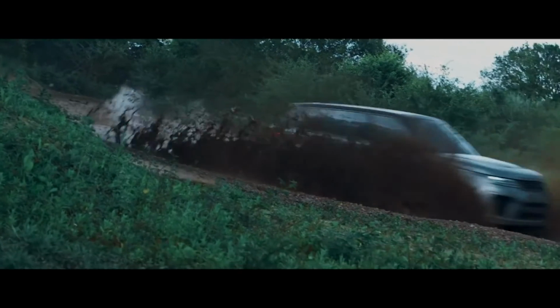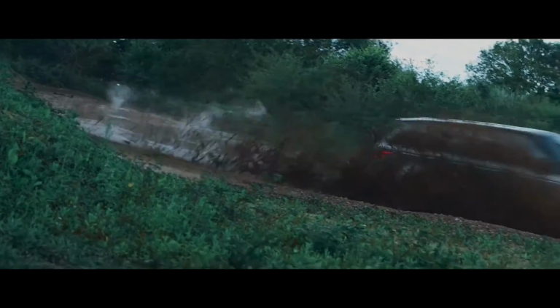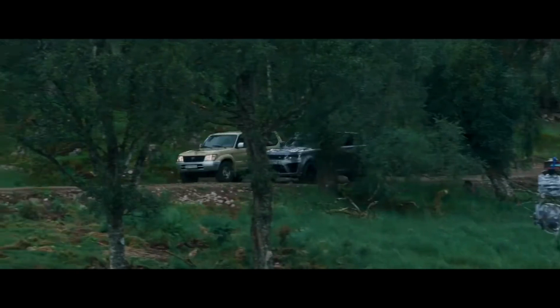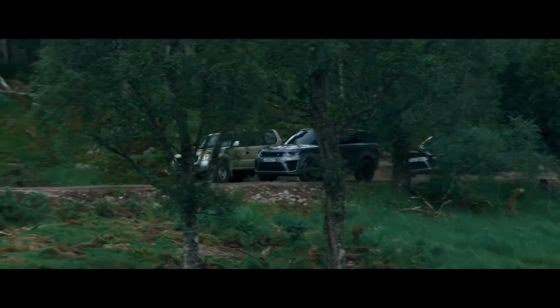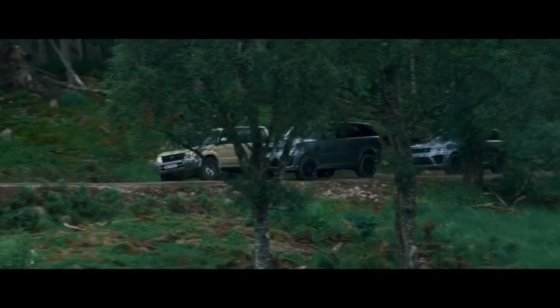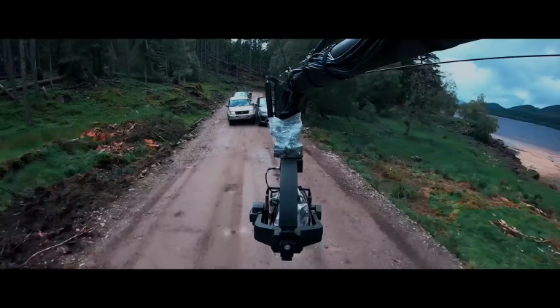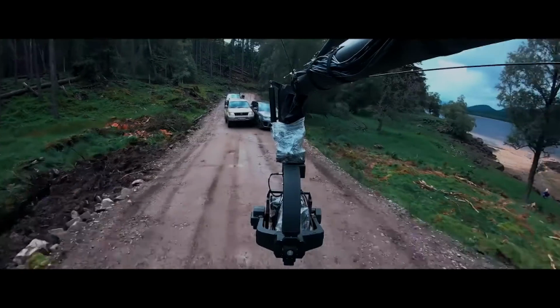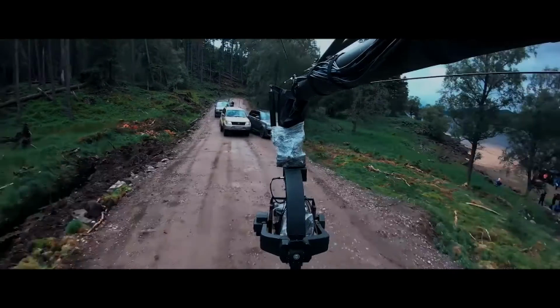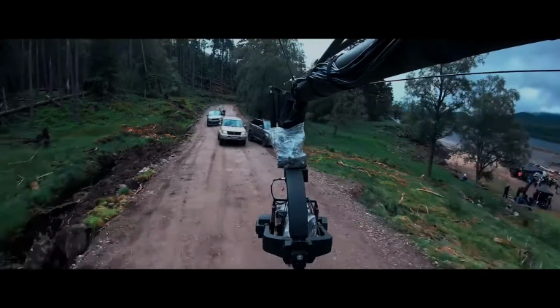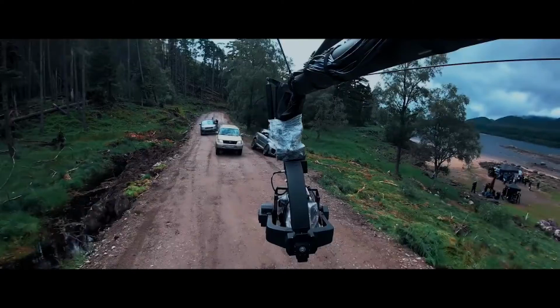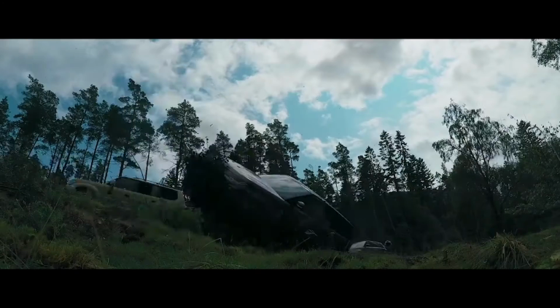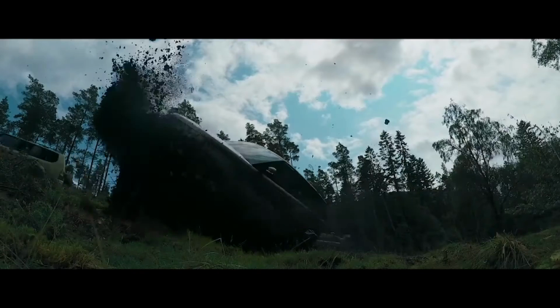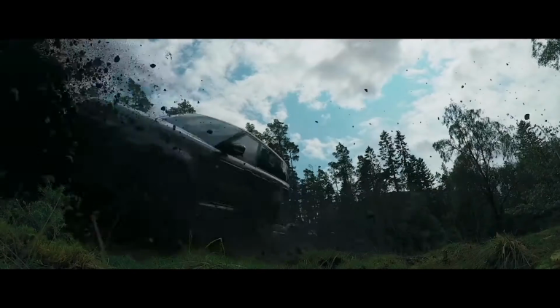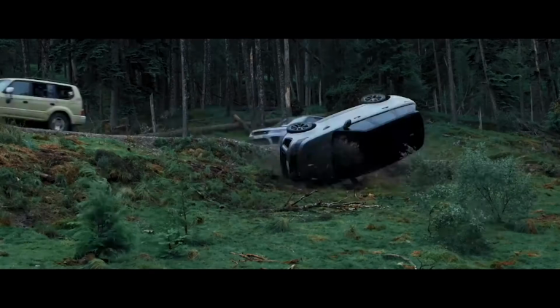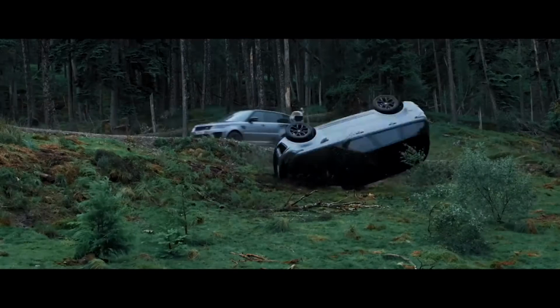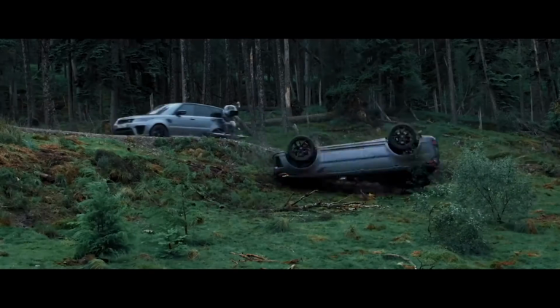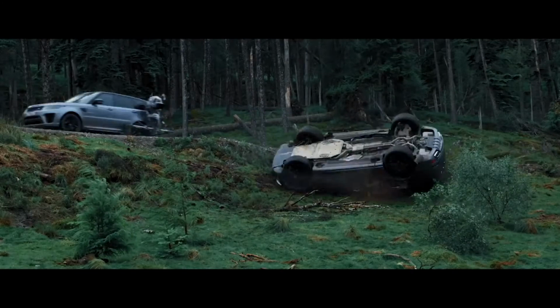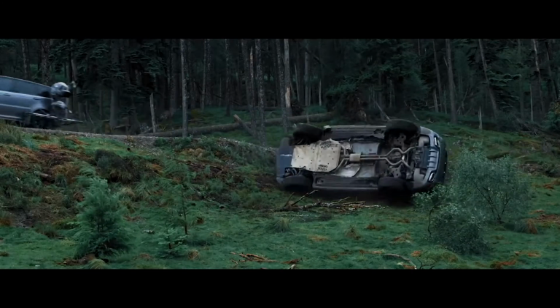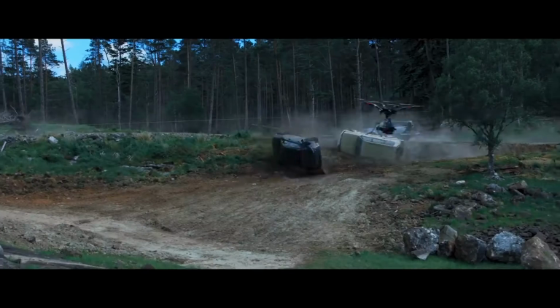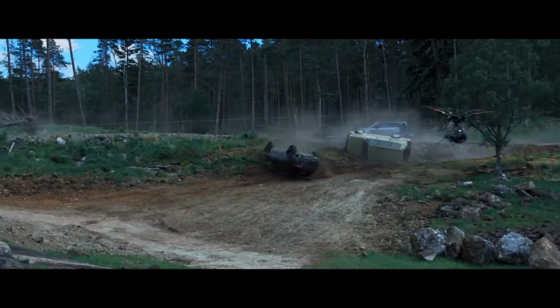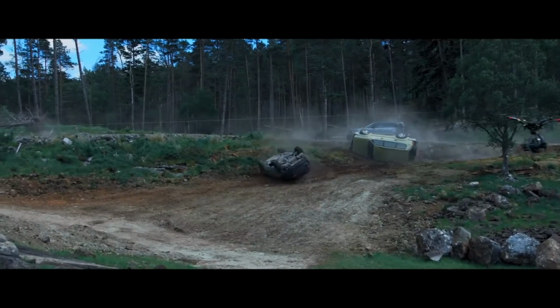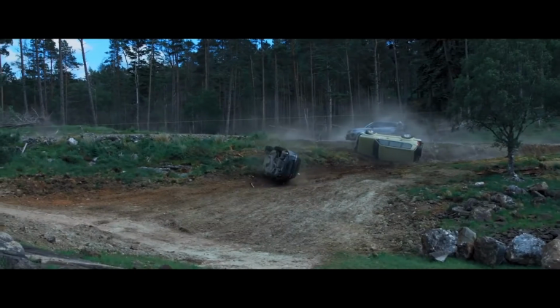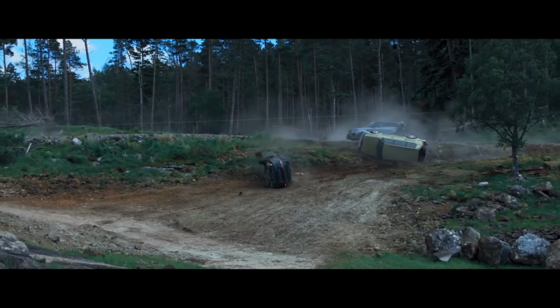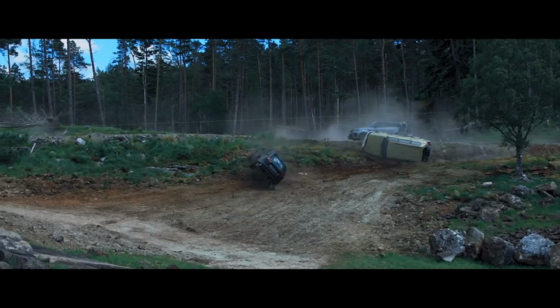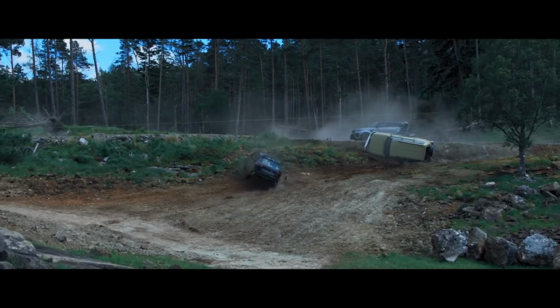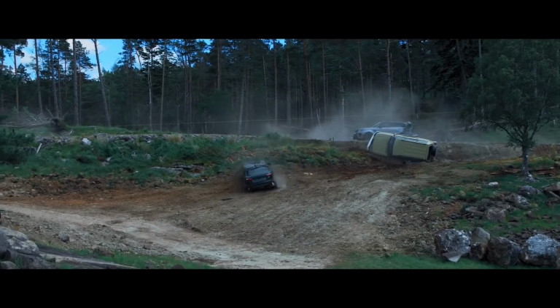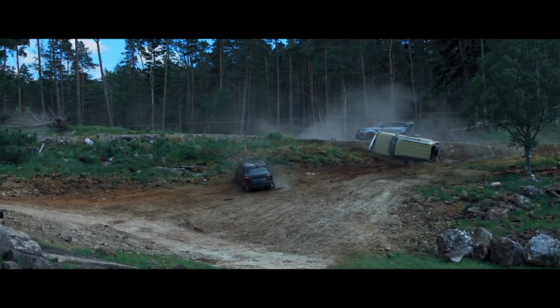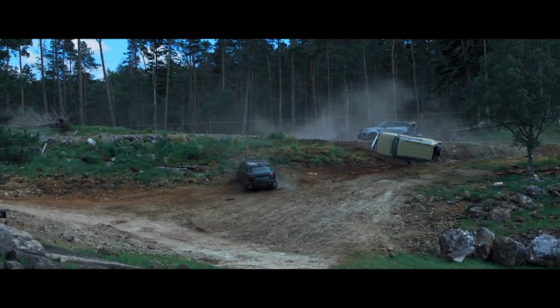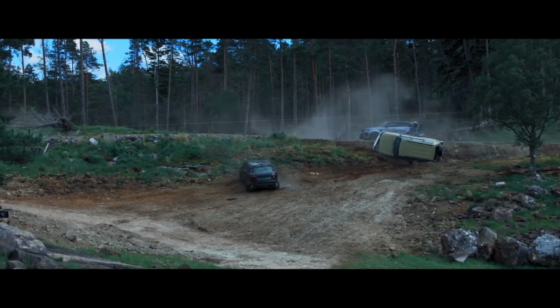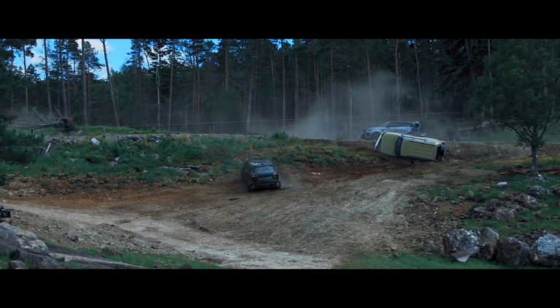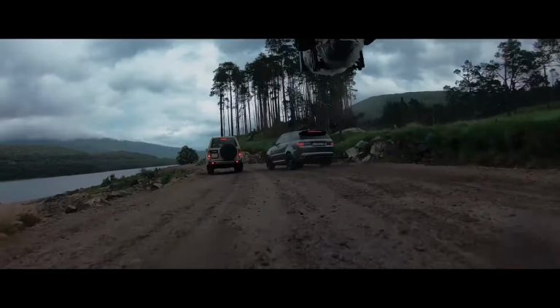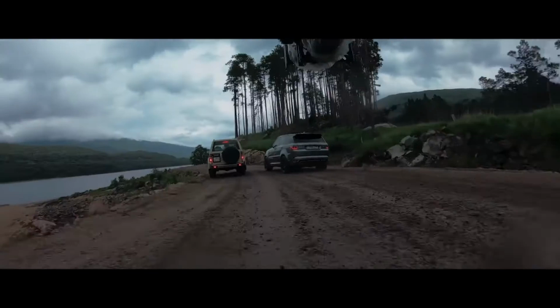They jumped through the air, they came down the banks, flipping over. It's a real spectacular performing vehicle.